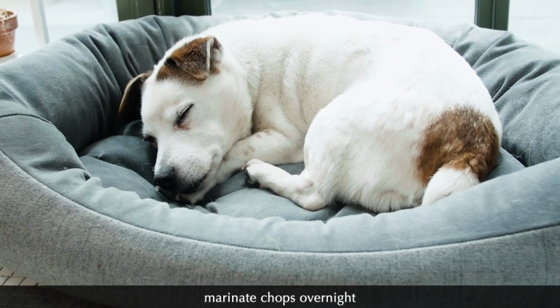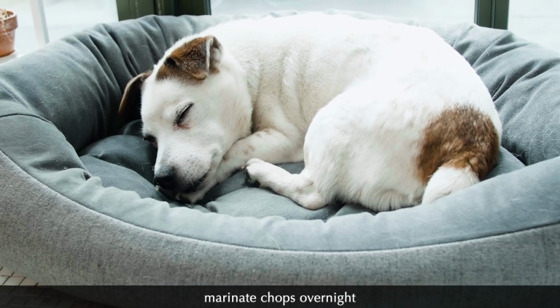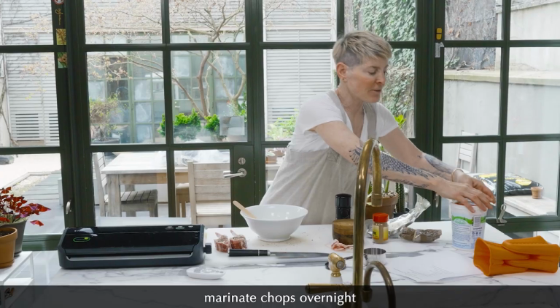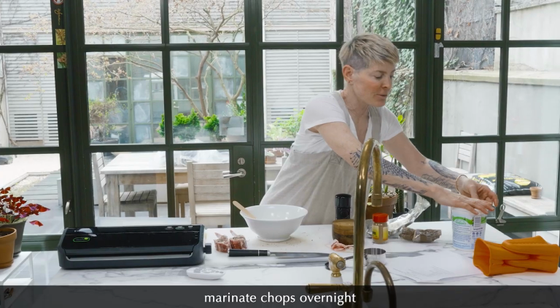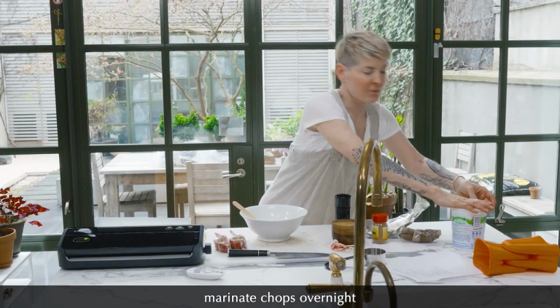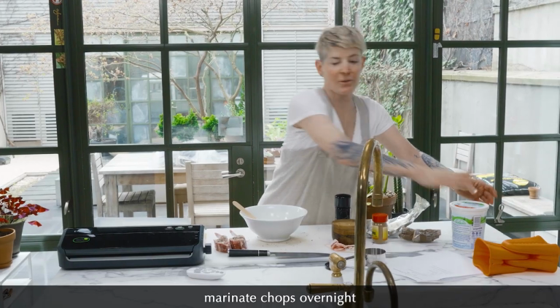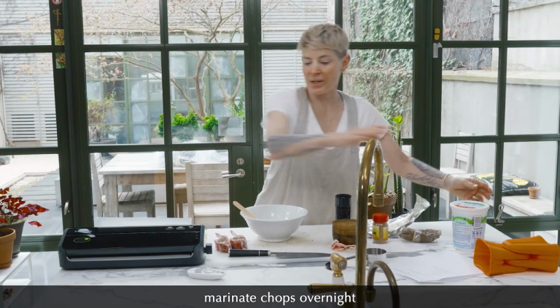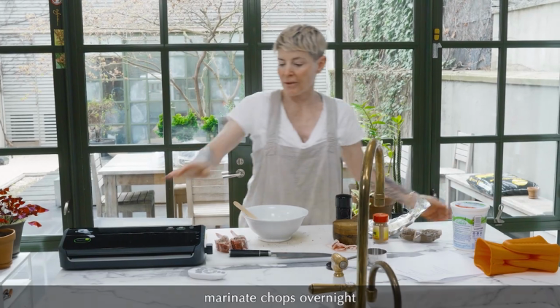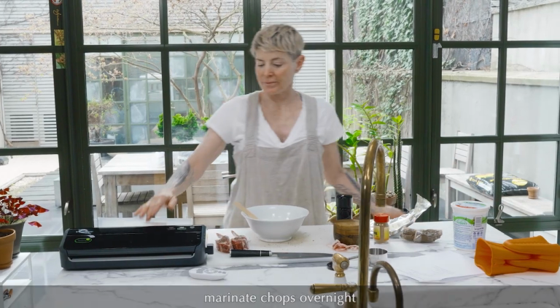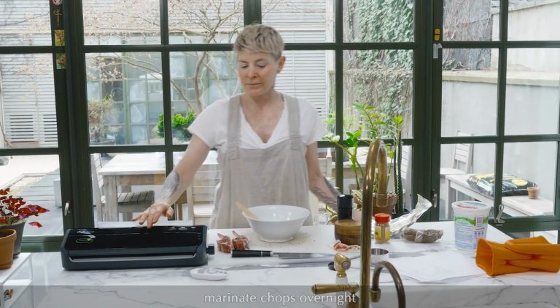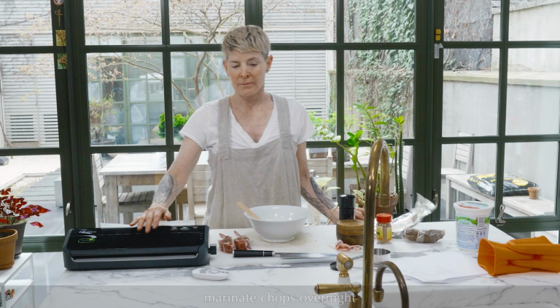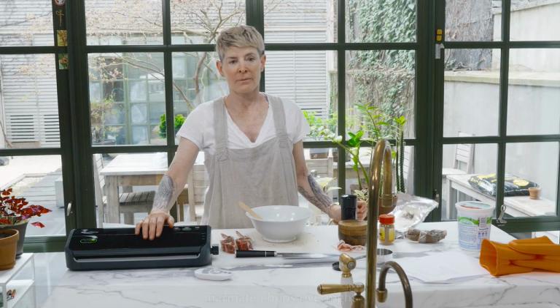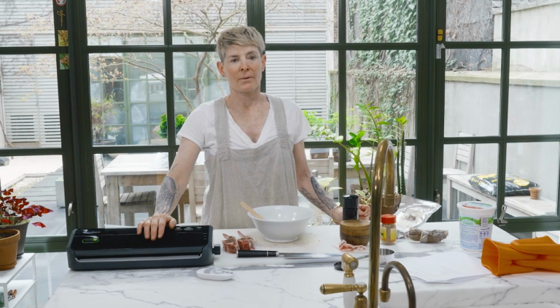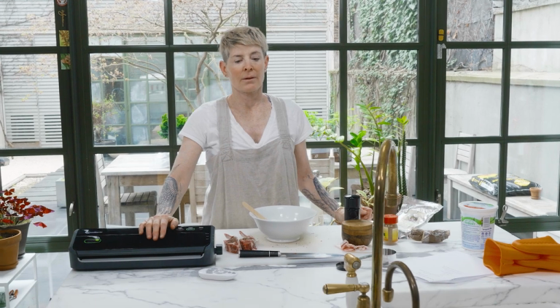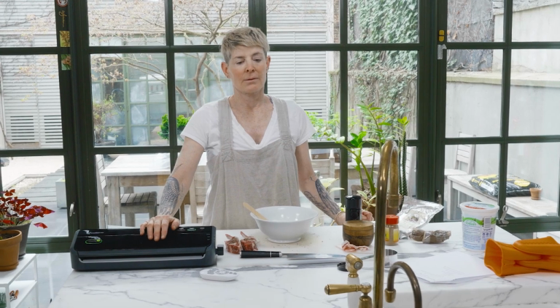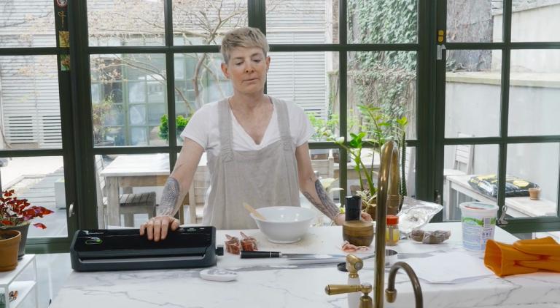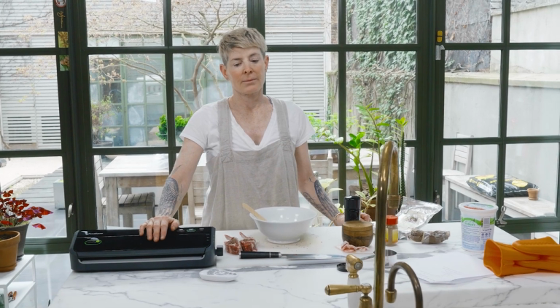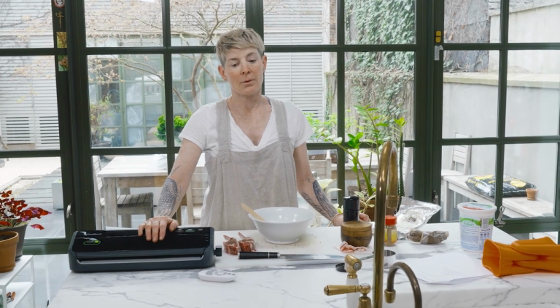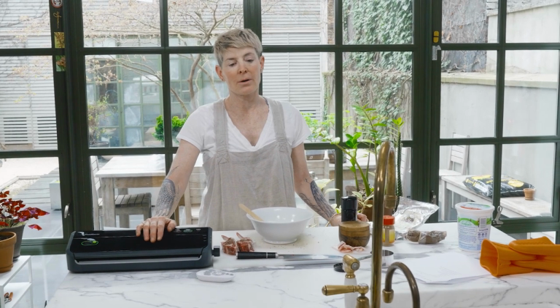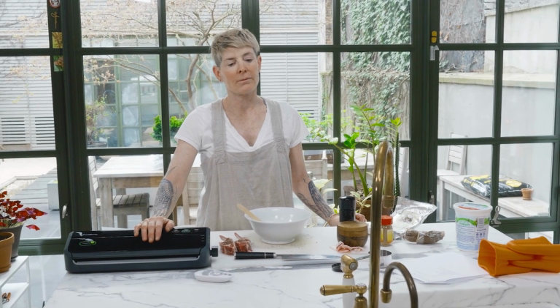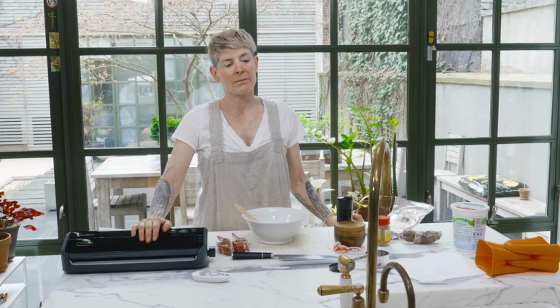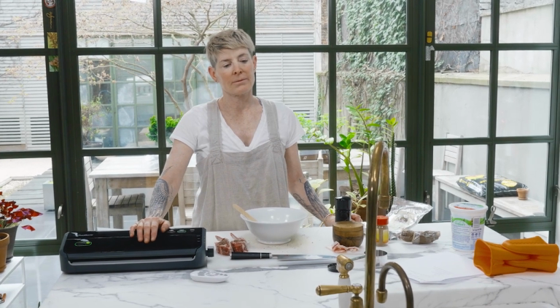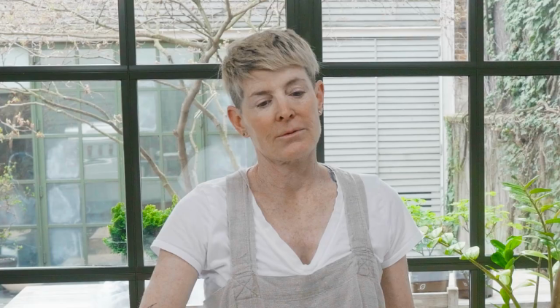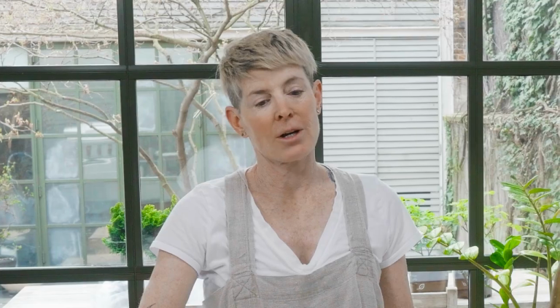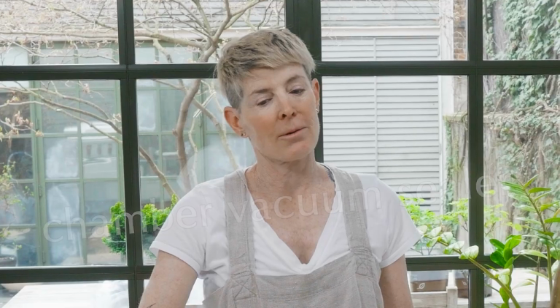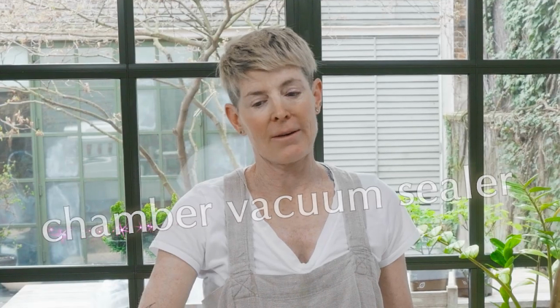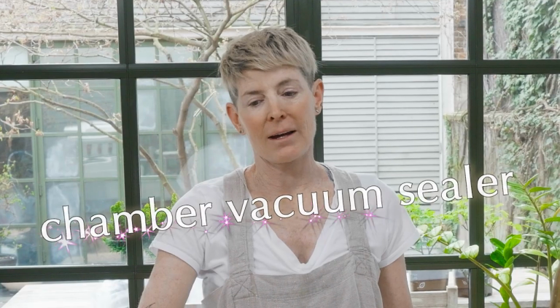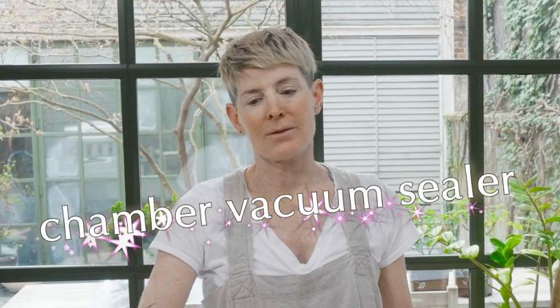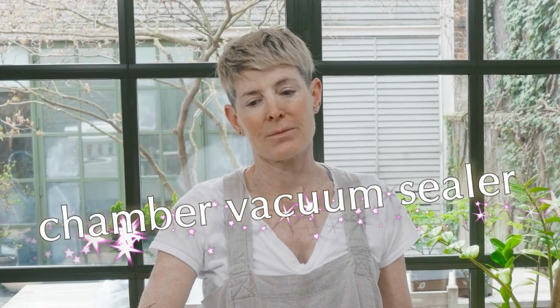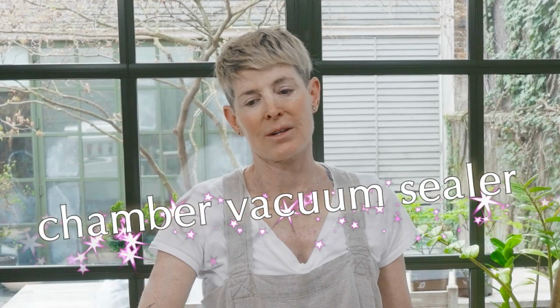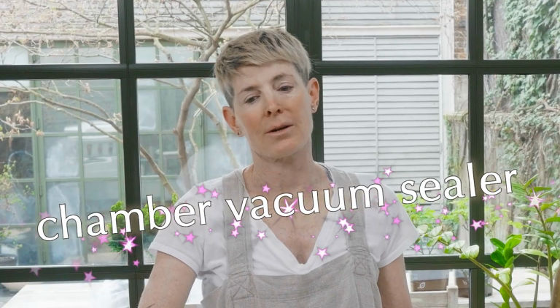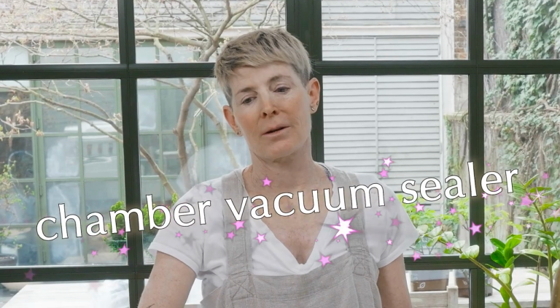You're going to marinate this overnight. Now, you don't have to use a food saver or a chamber vacuum sealer.